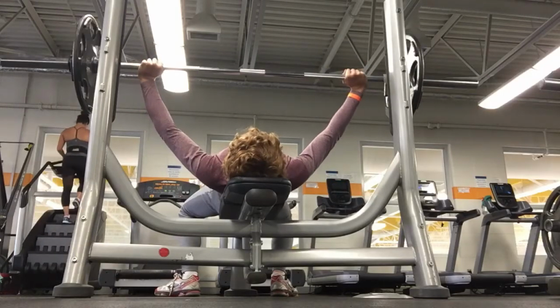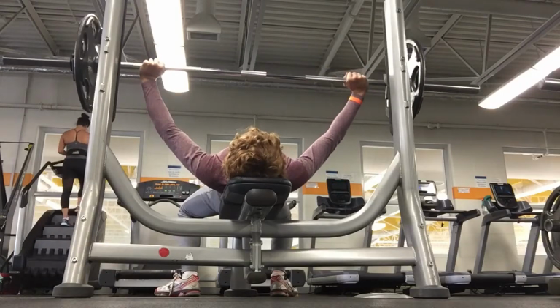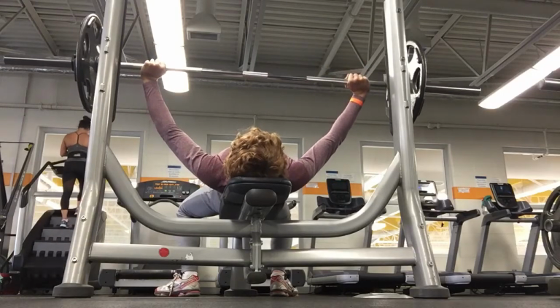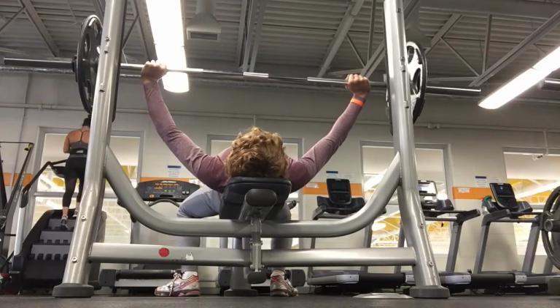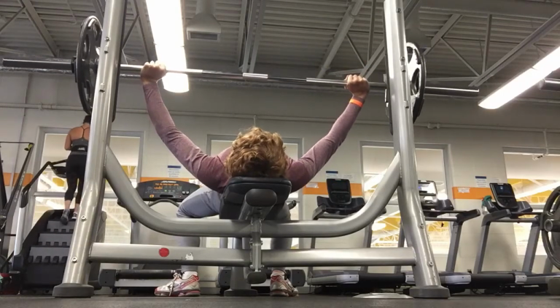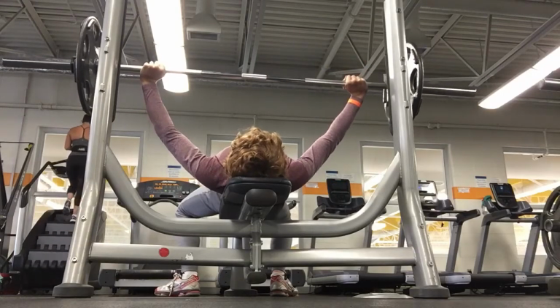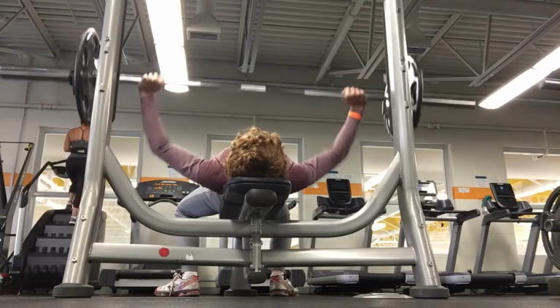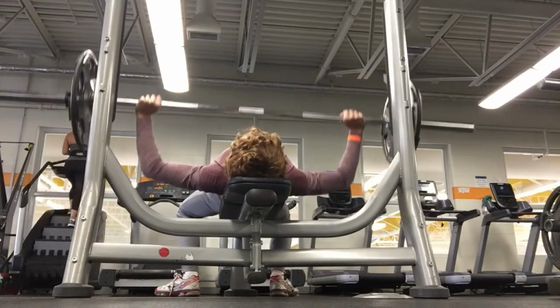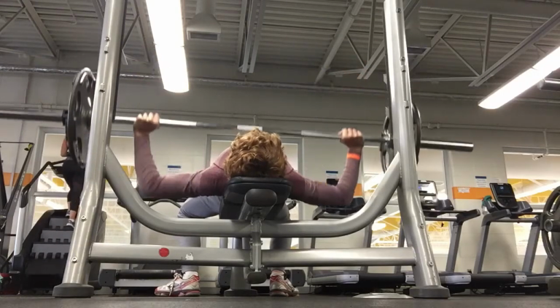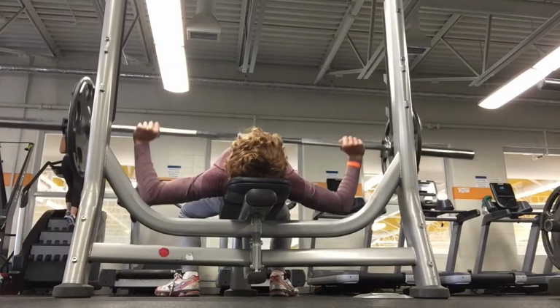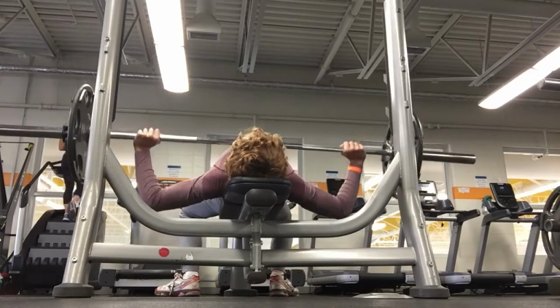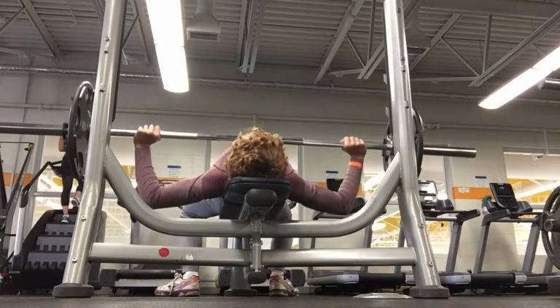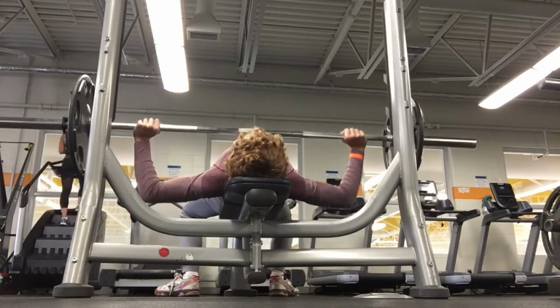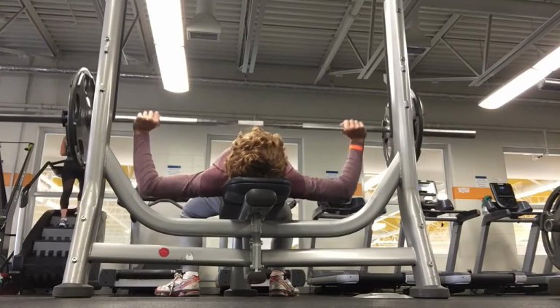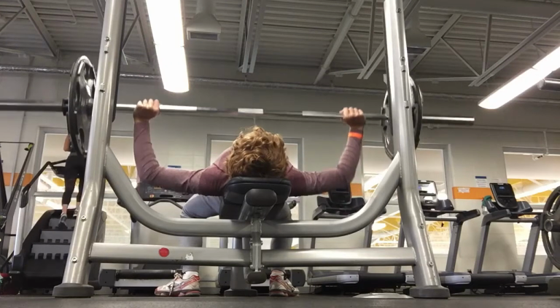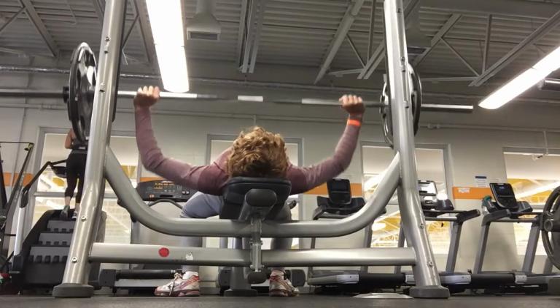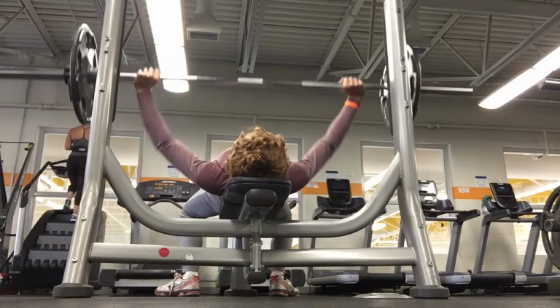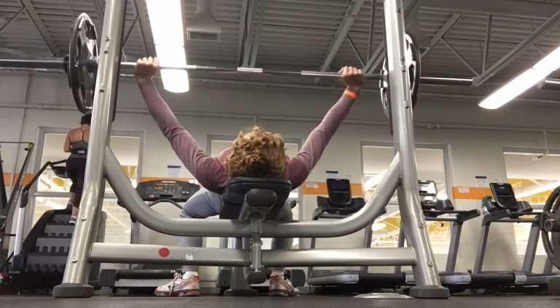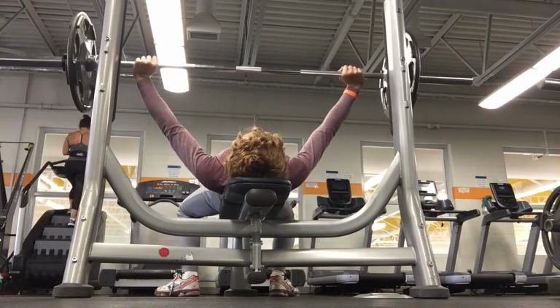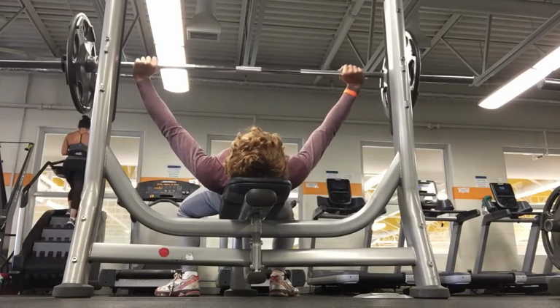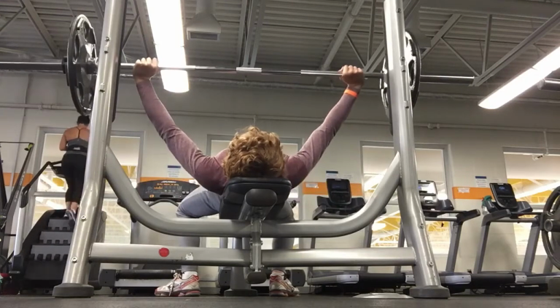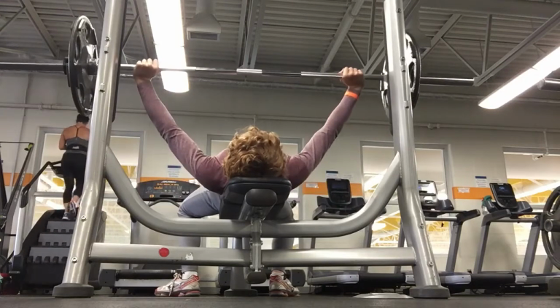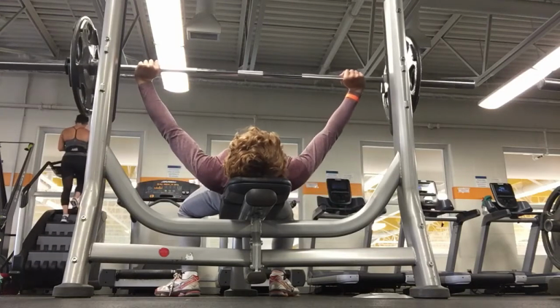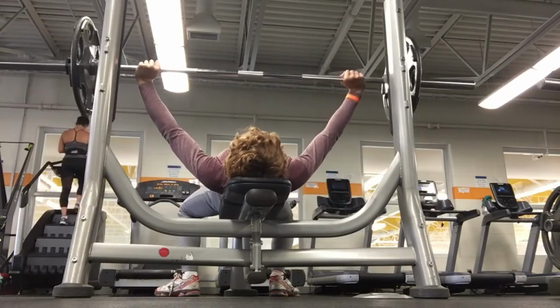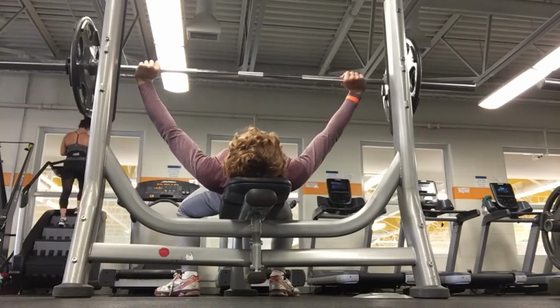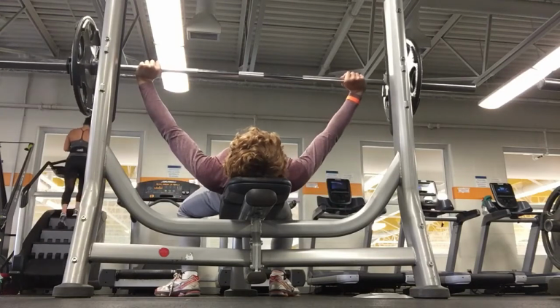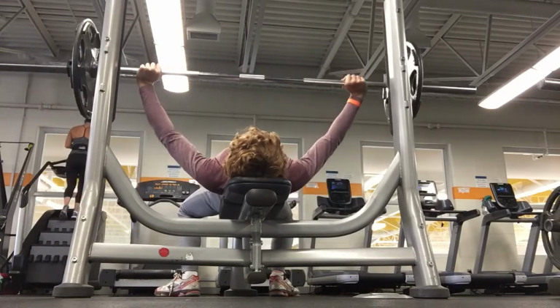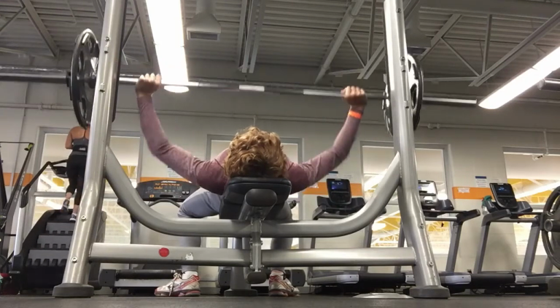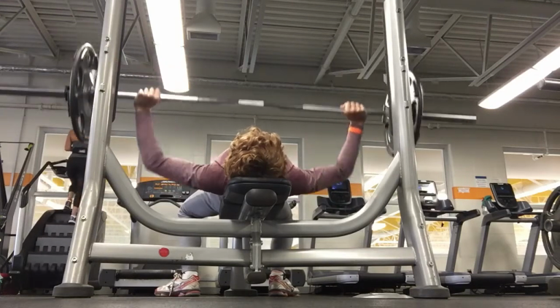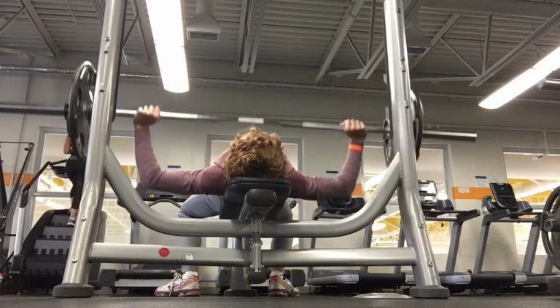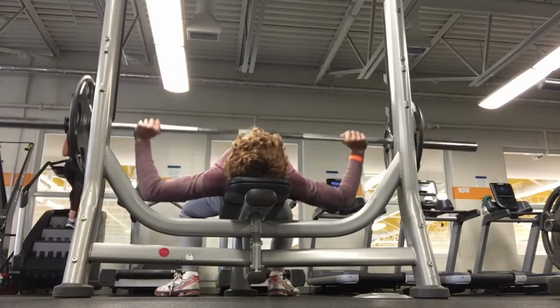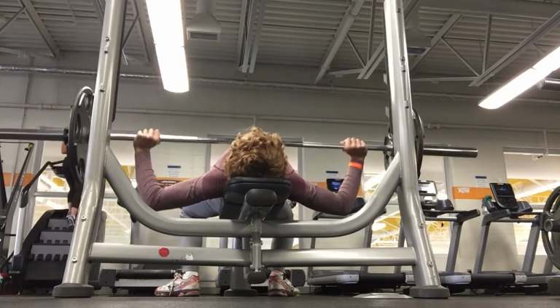That's one chest workout. Another chest workout is the flat bench press. I'm not showing you all of them — this is my max bench, which I just hit today: 55 on each side, so it's pretty nice.